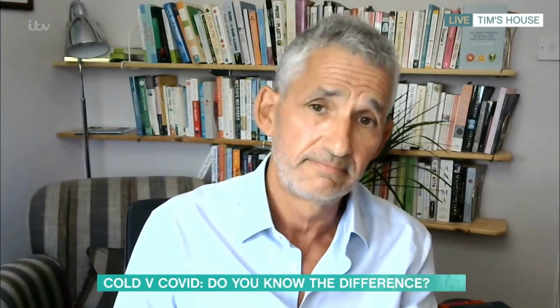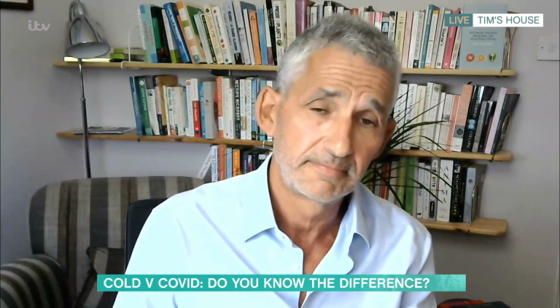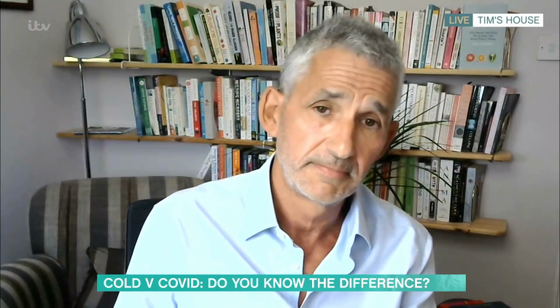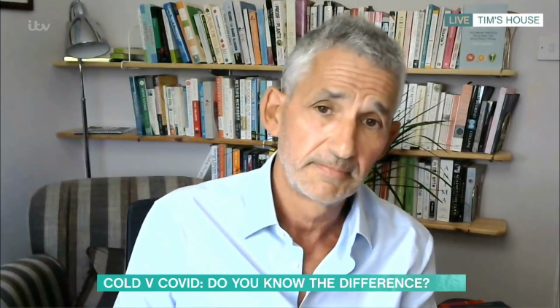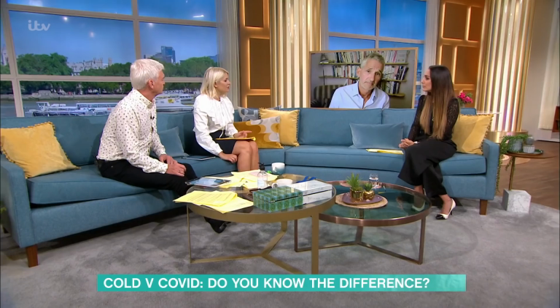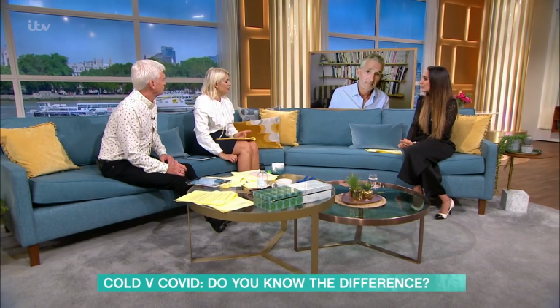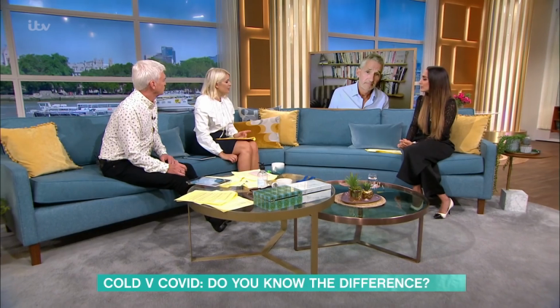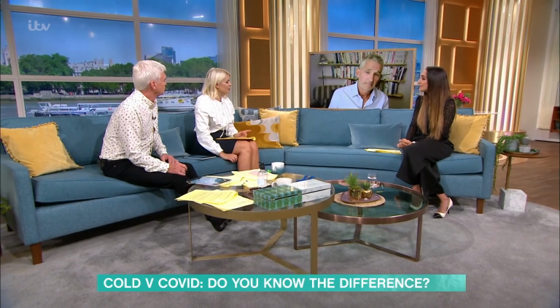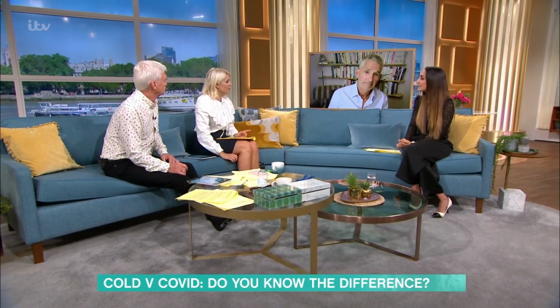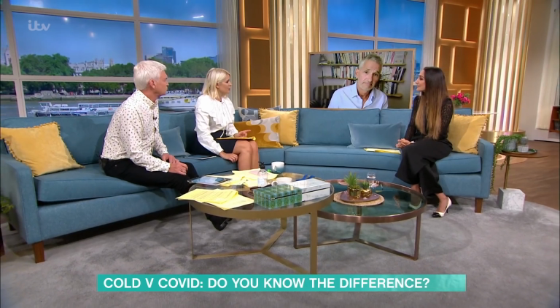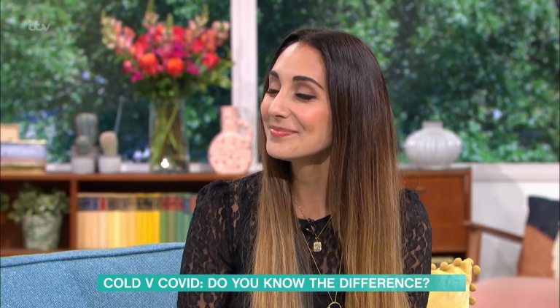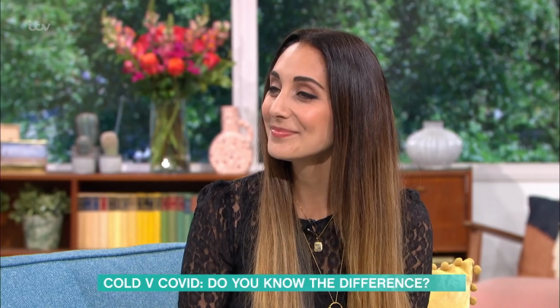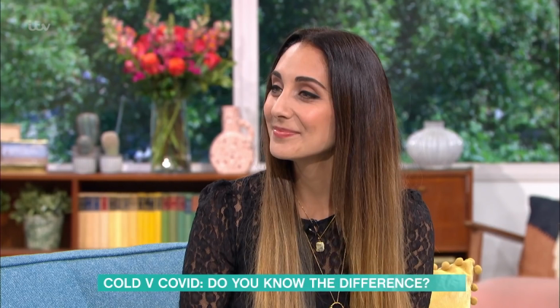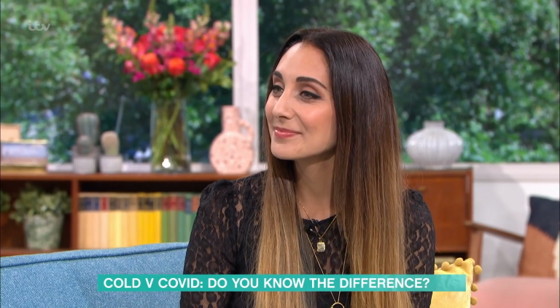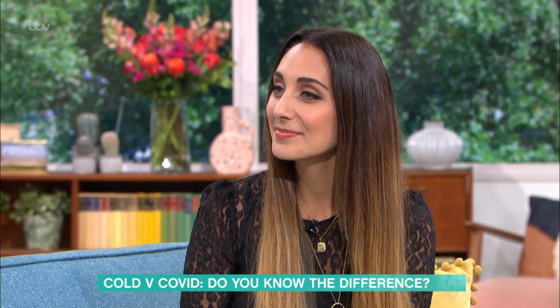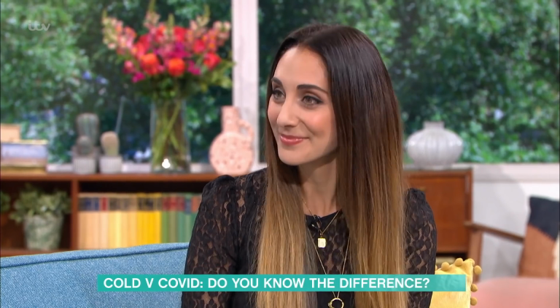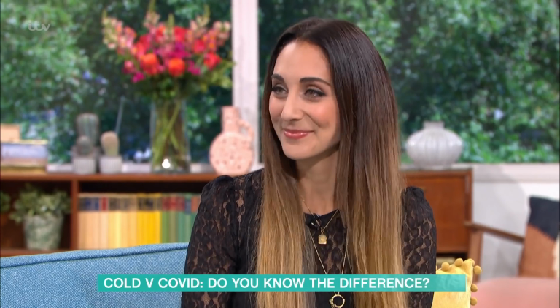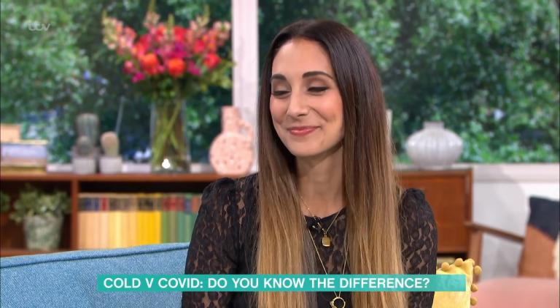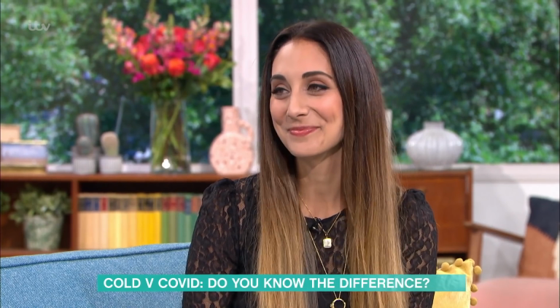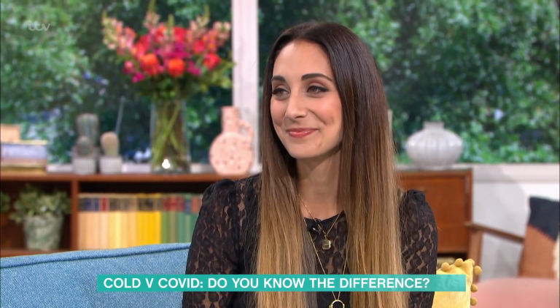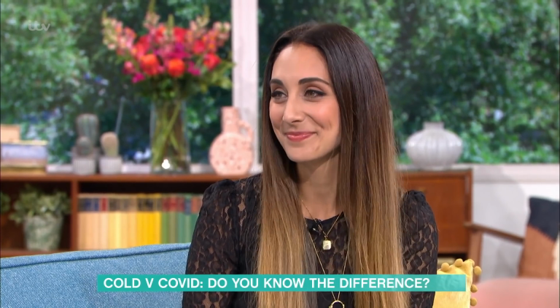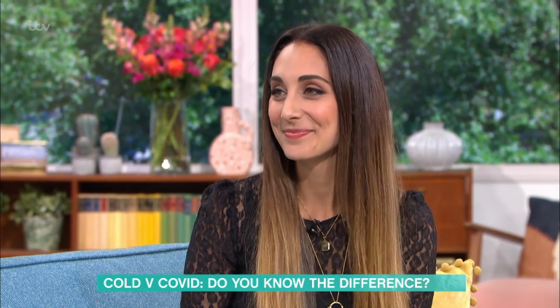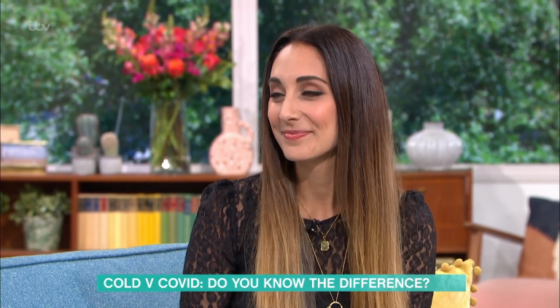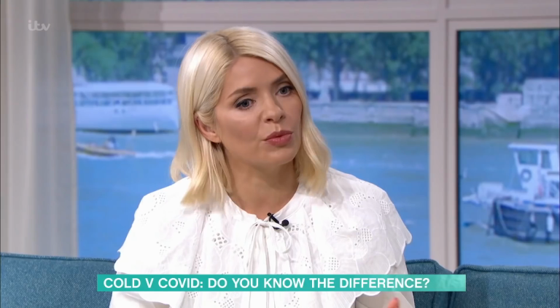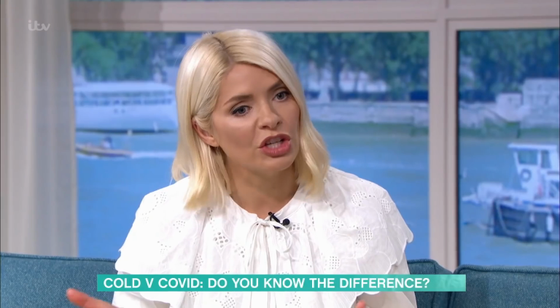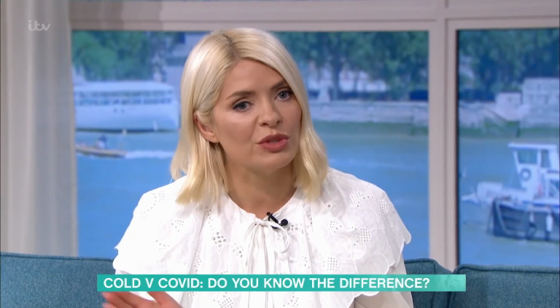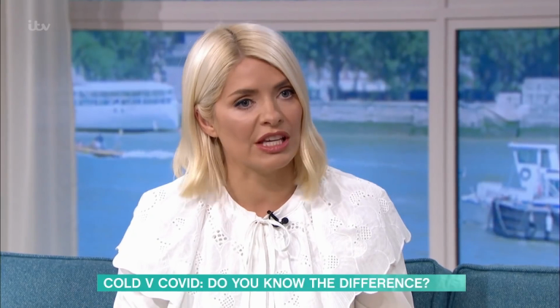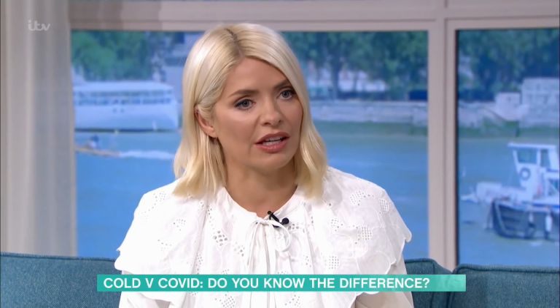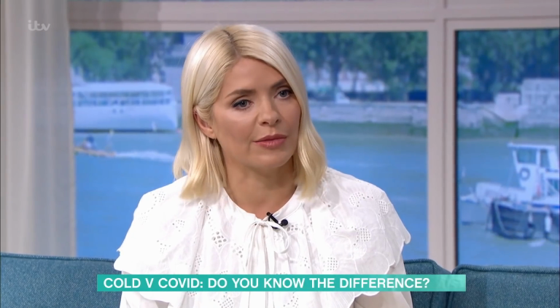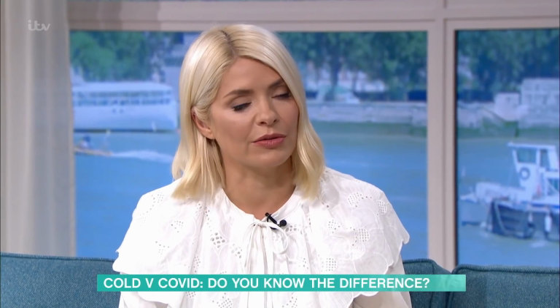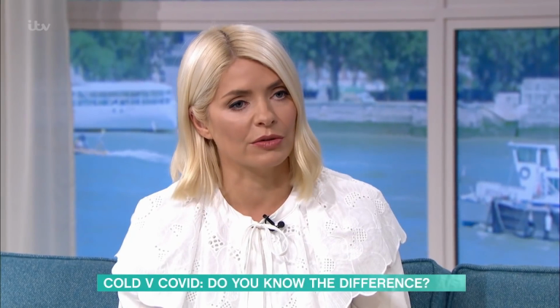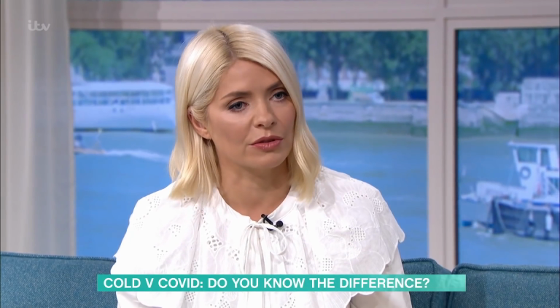OK, let's move on. Dr Zara, let's speak to you — you're a GP, you're on the front line with all of this. What are you seeing coming through your doors?